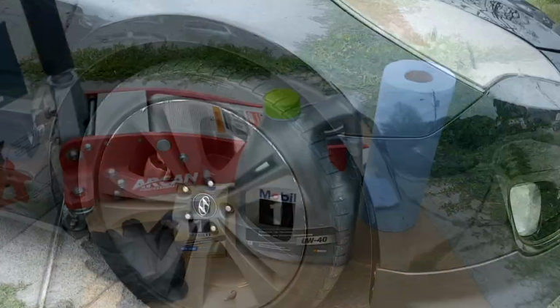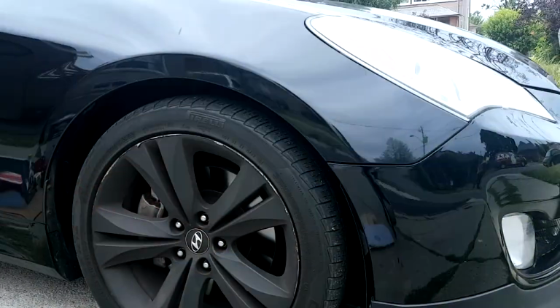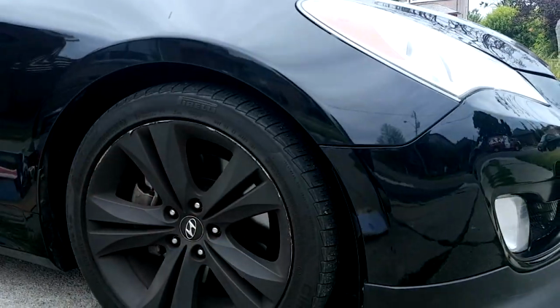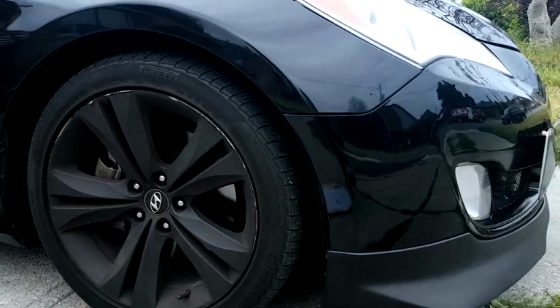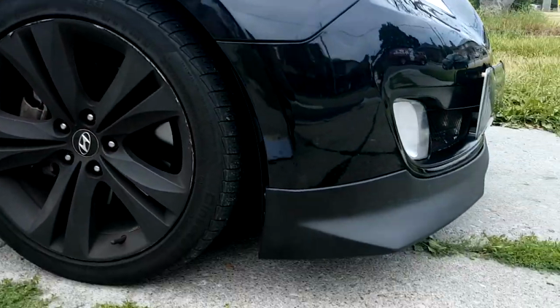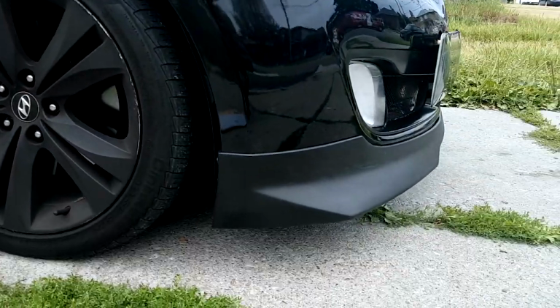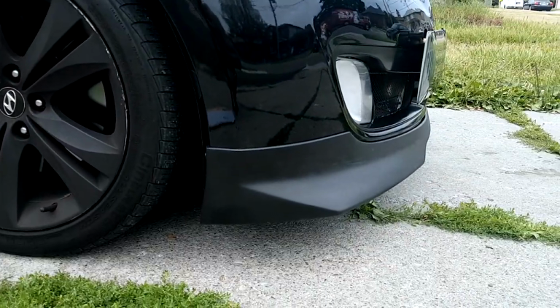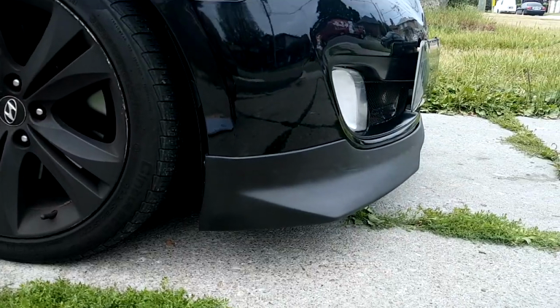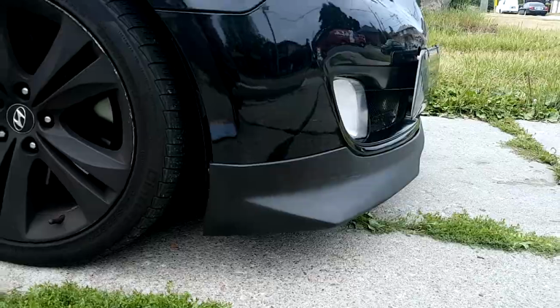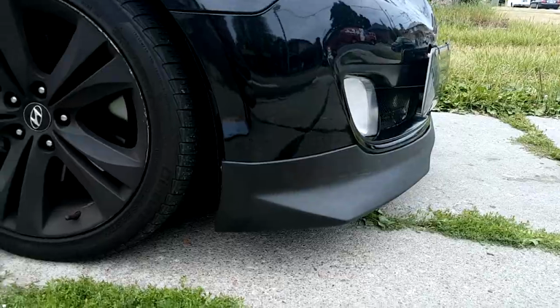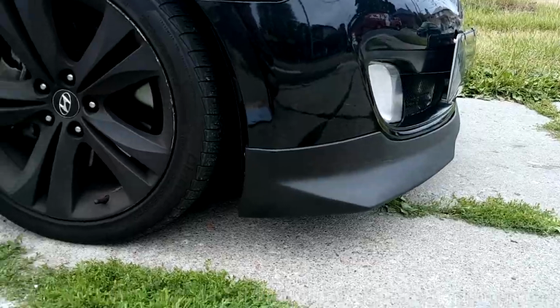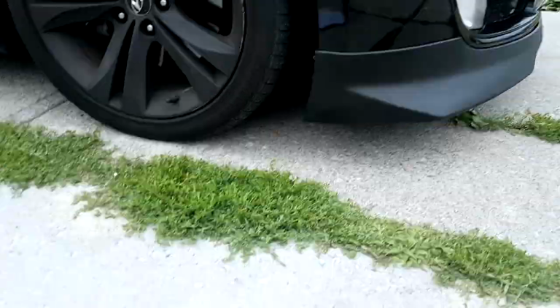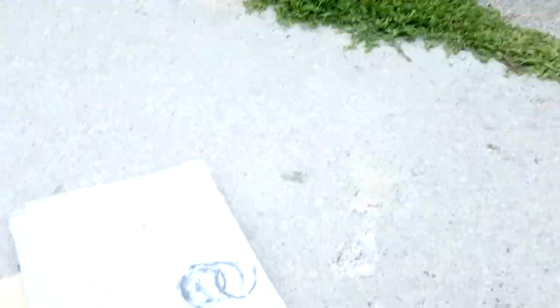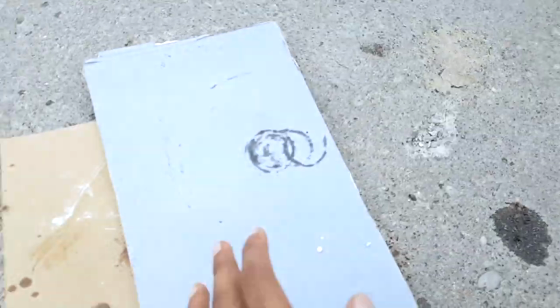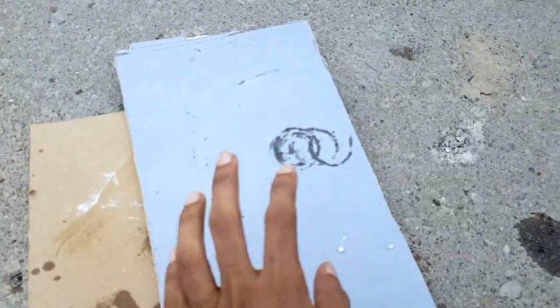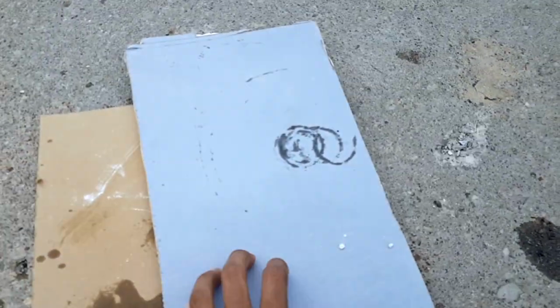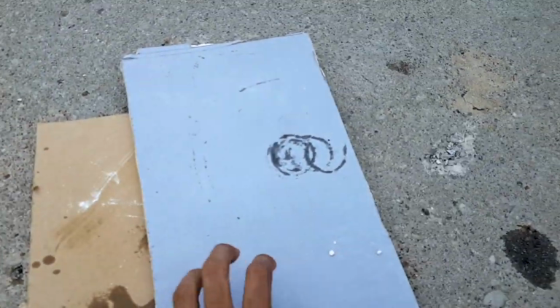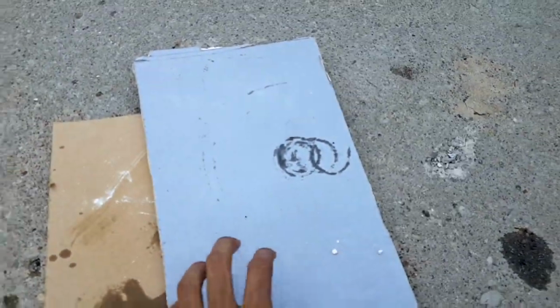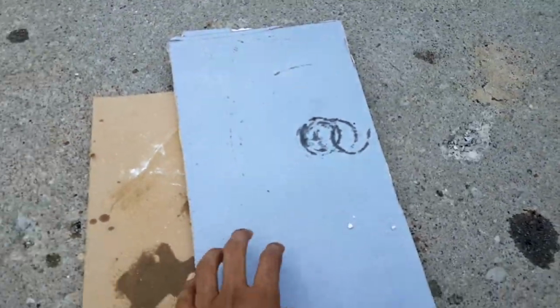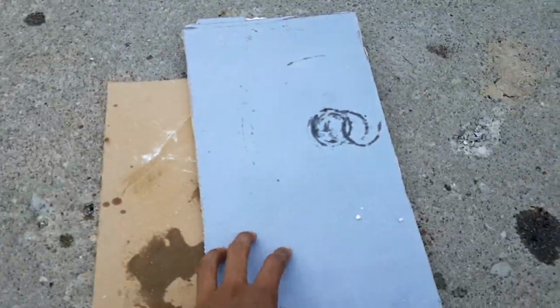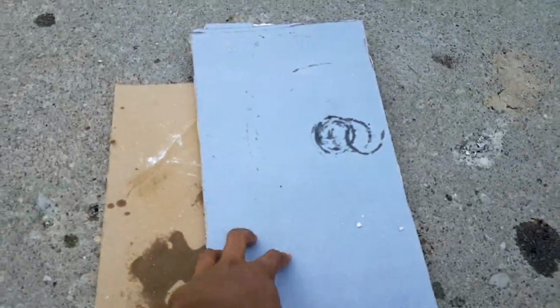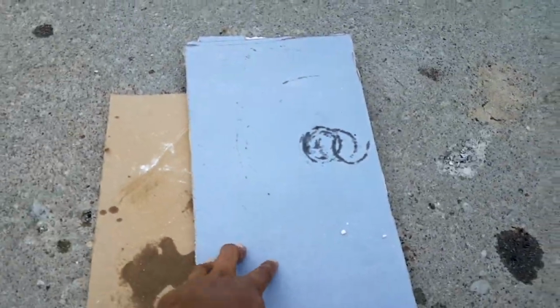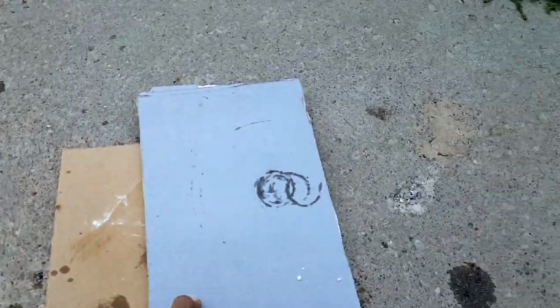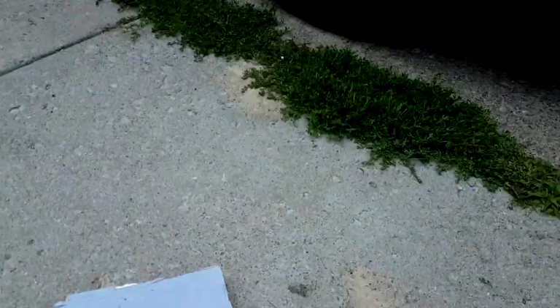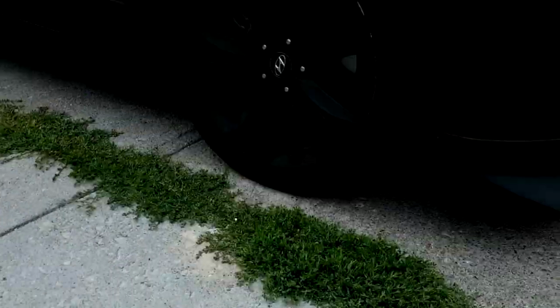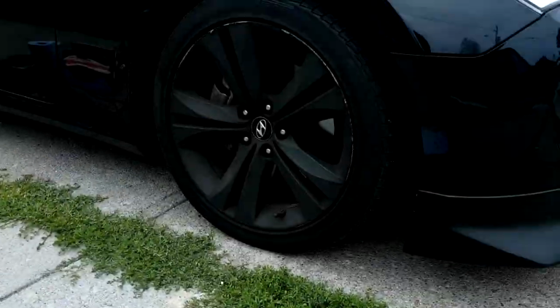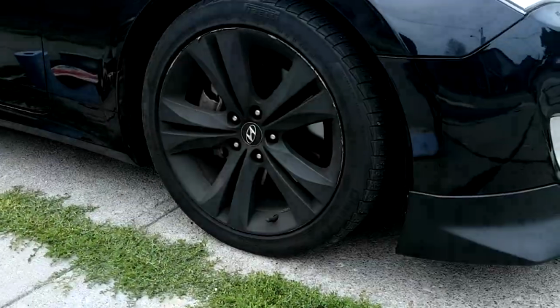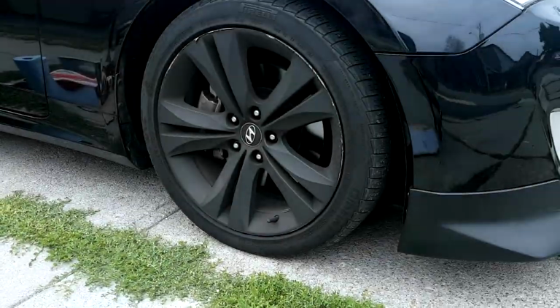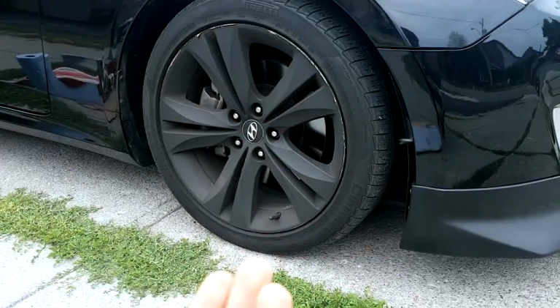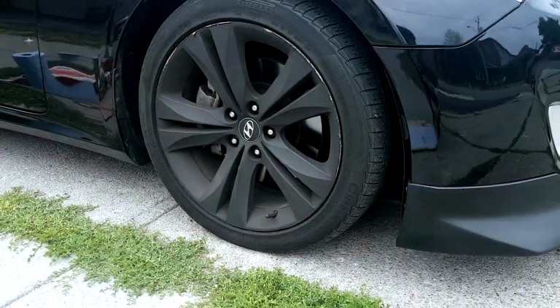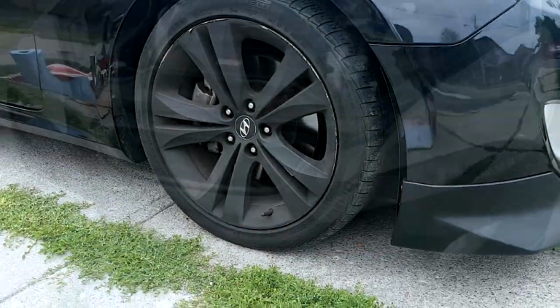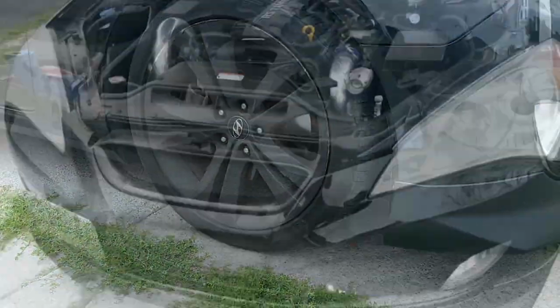If your car is lowered or even has a front lip like mine, it's best to use some wooden planks or even drywall to help elevate your wheels.